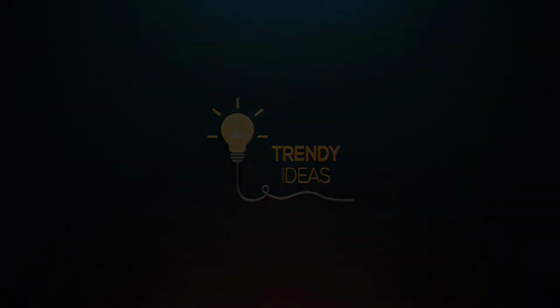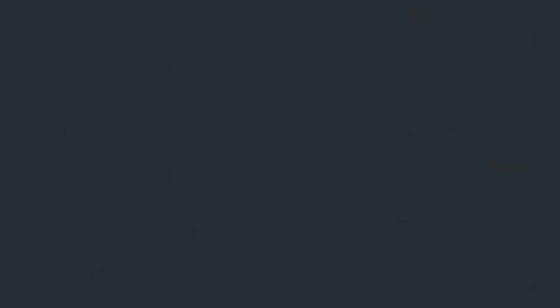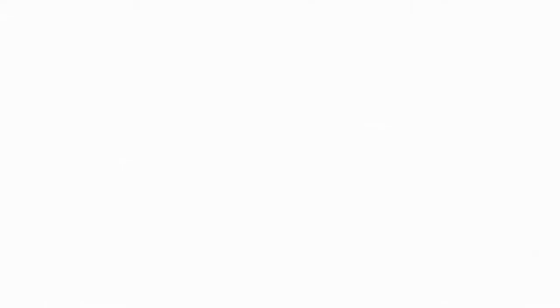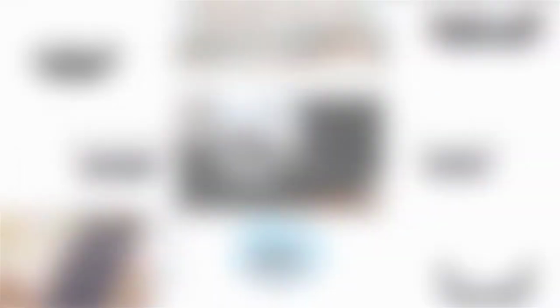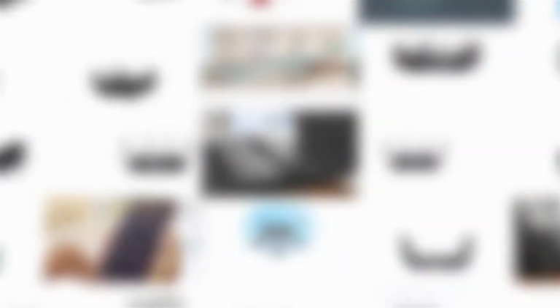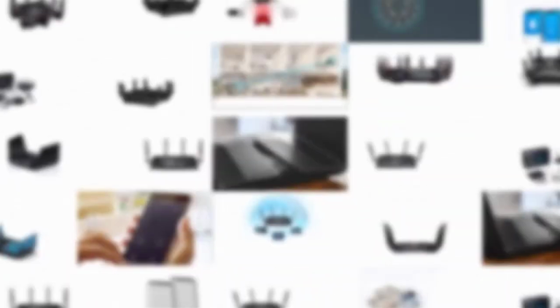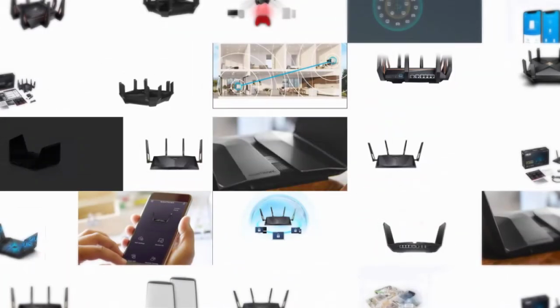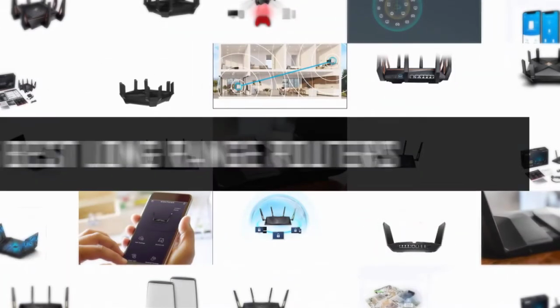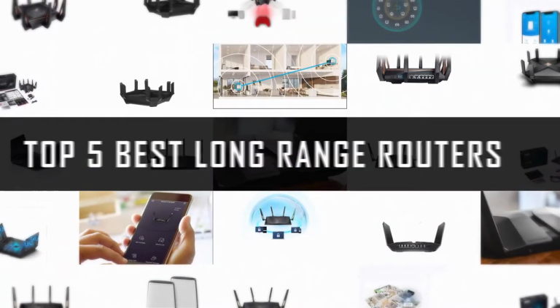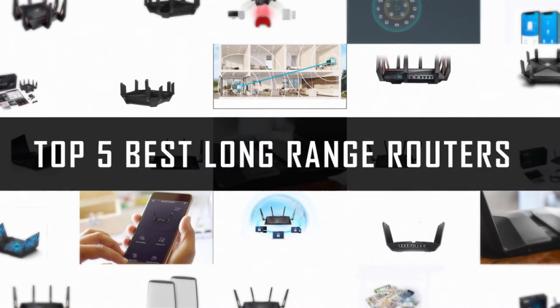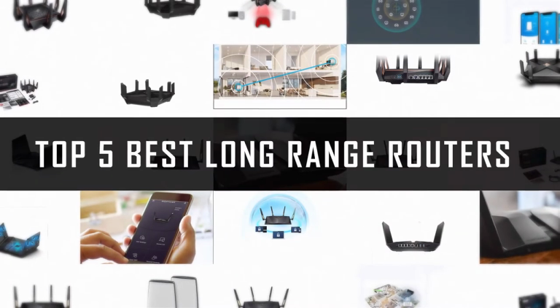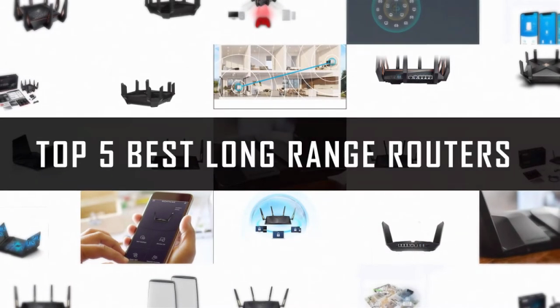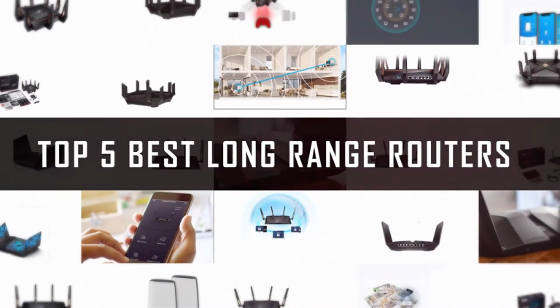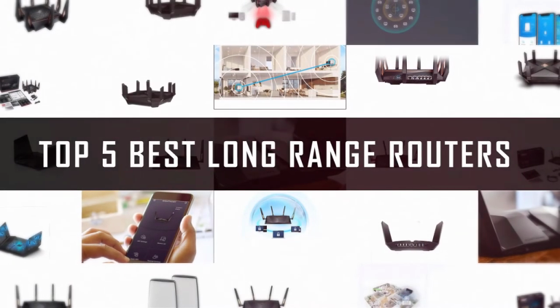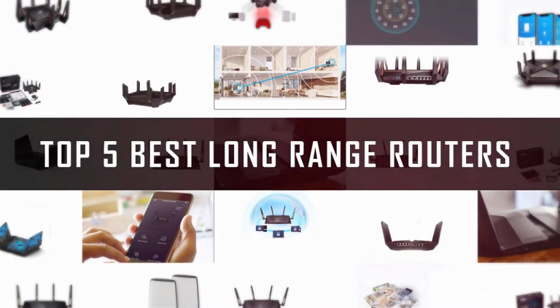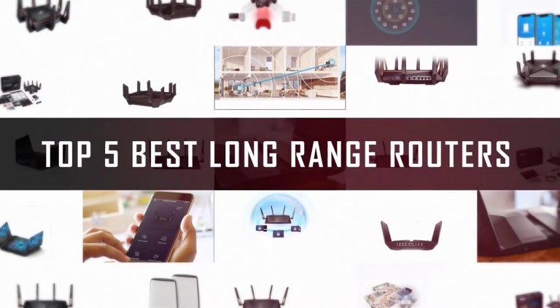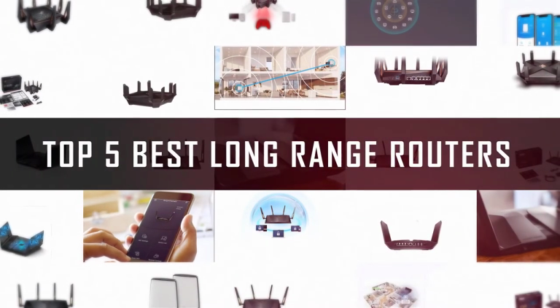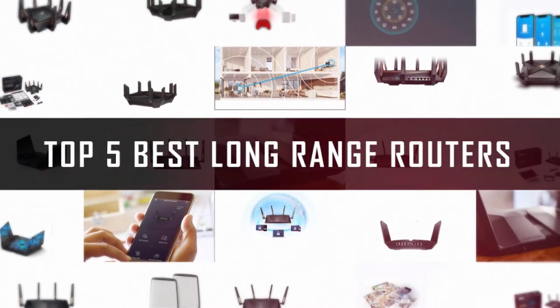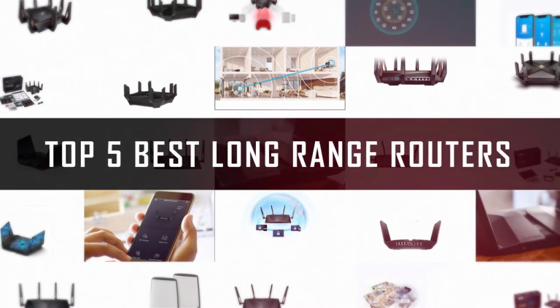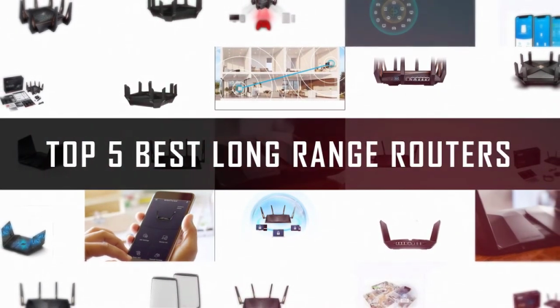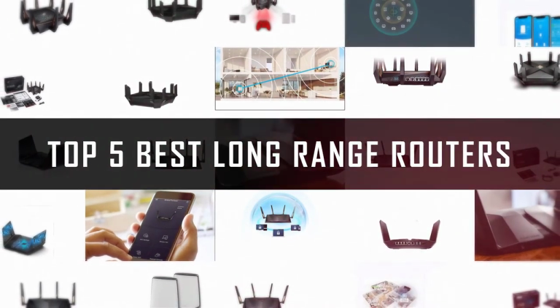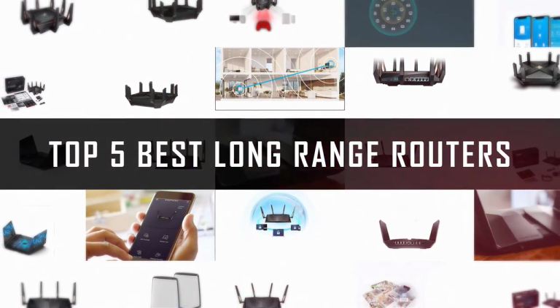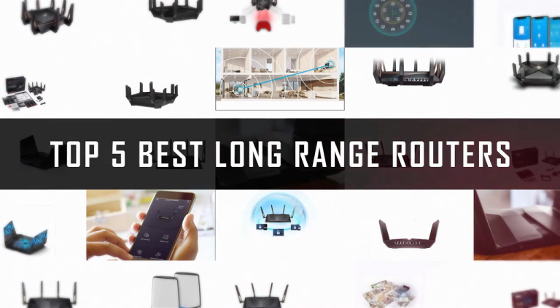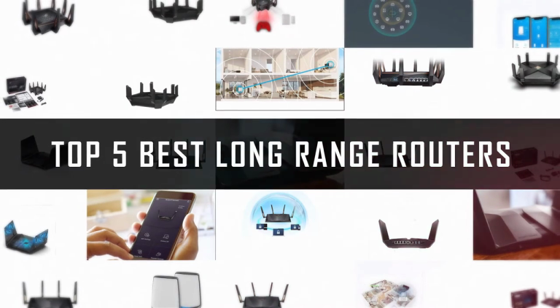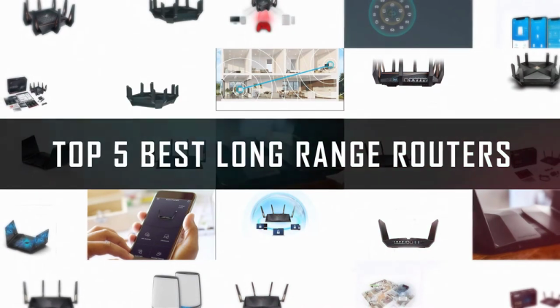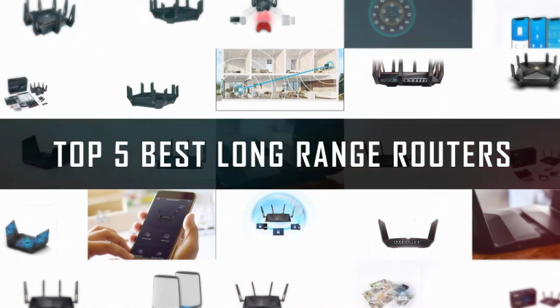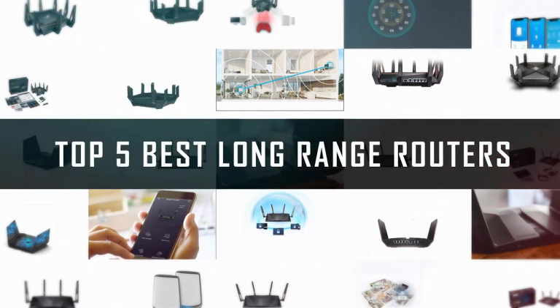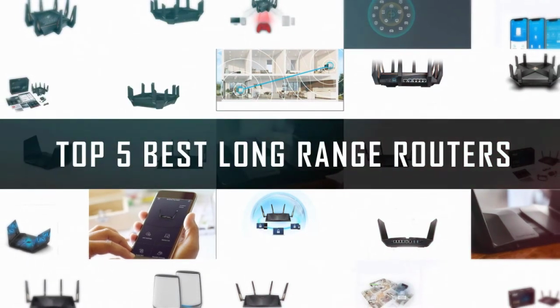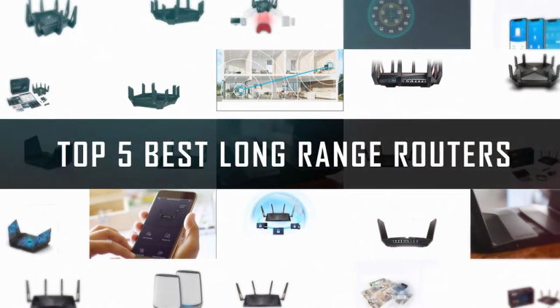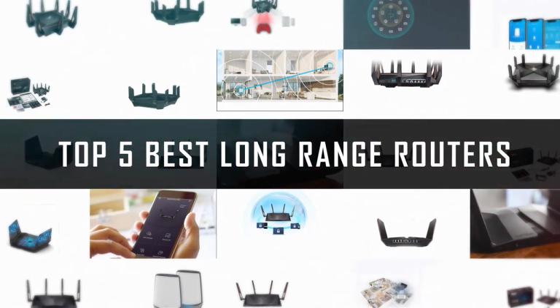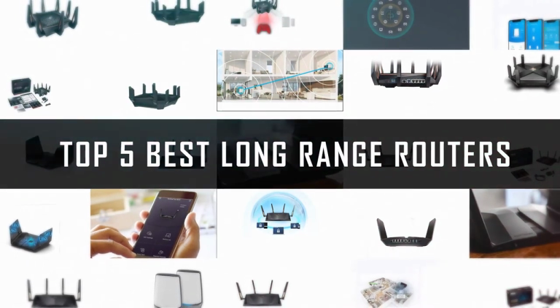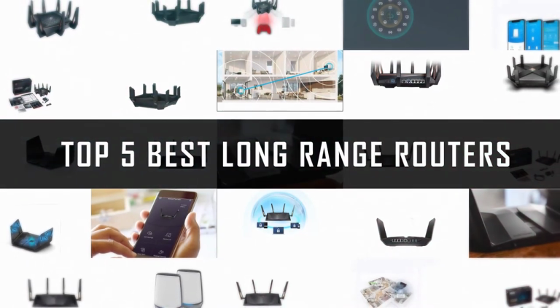If you are looking for the best long-range router, here is a collection you have got to see.